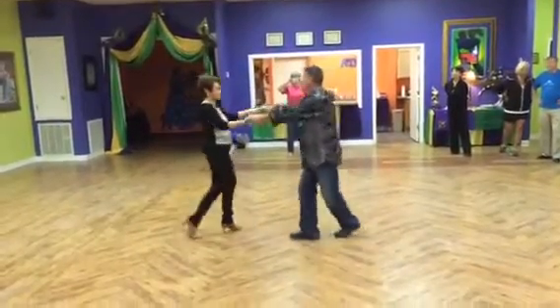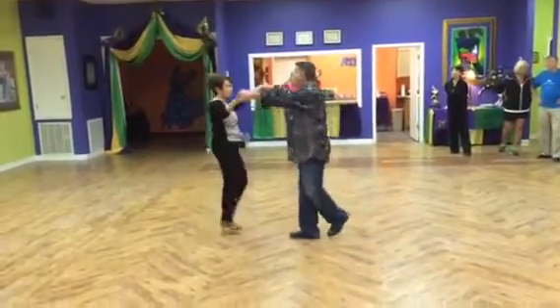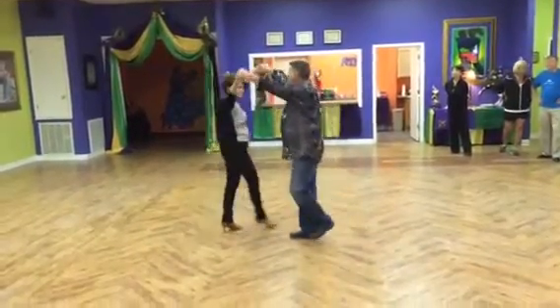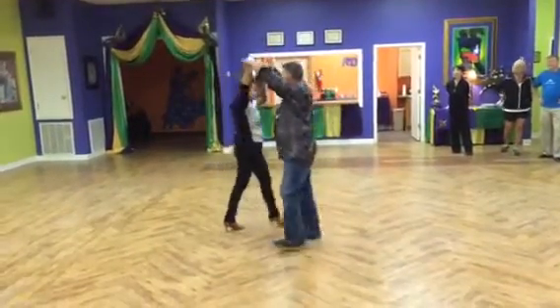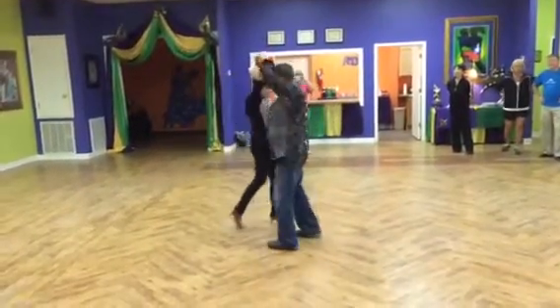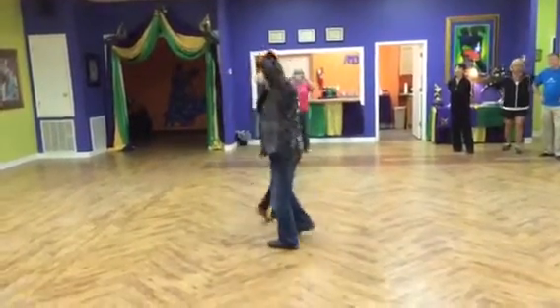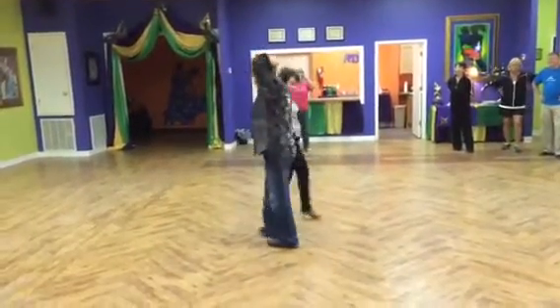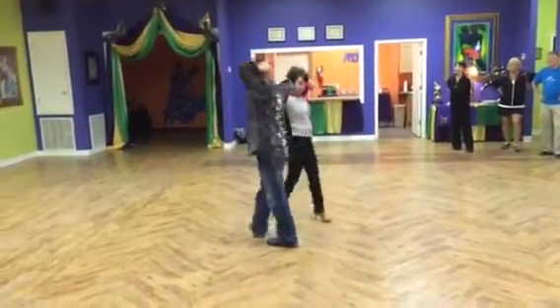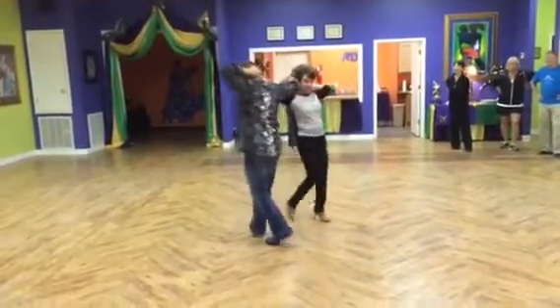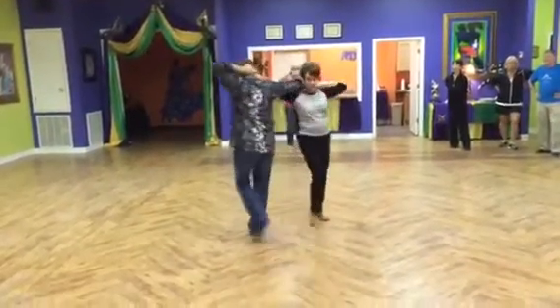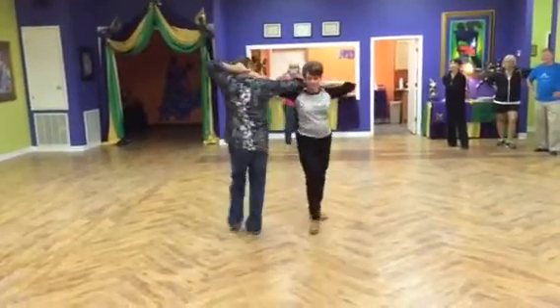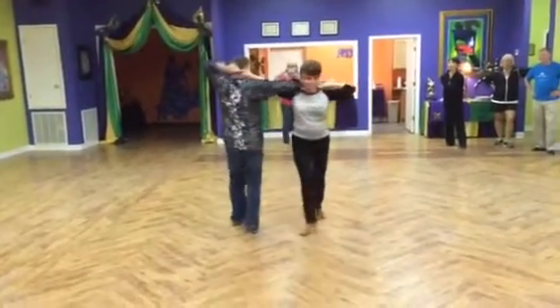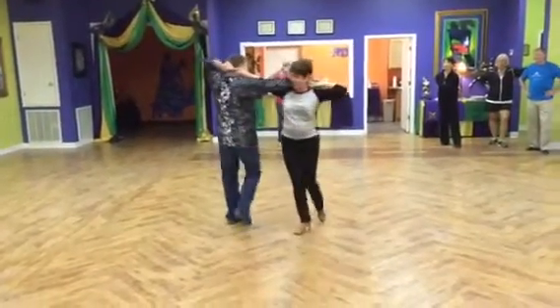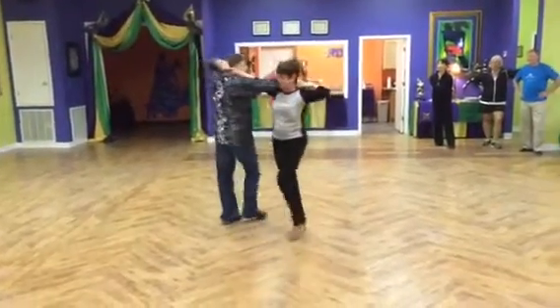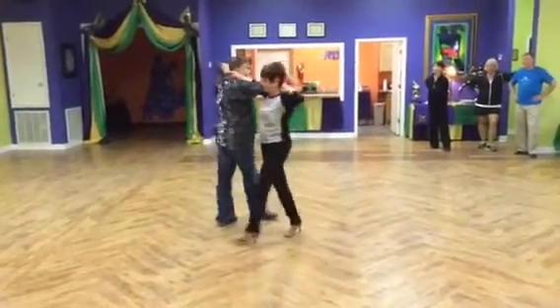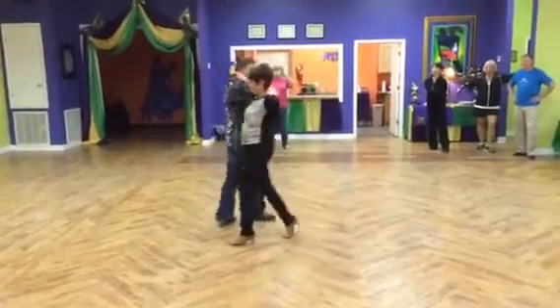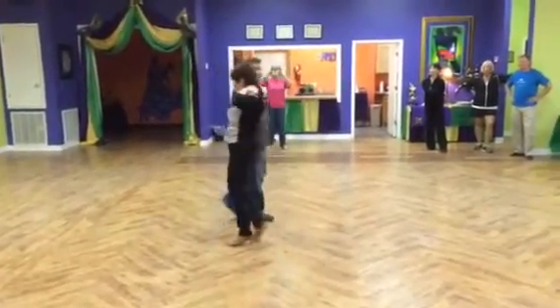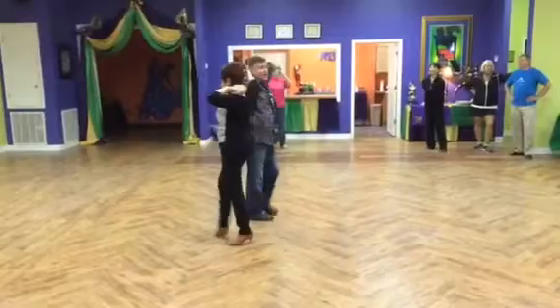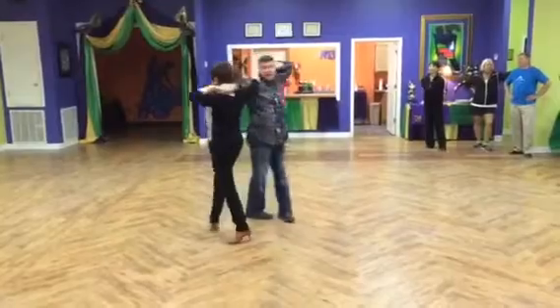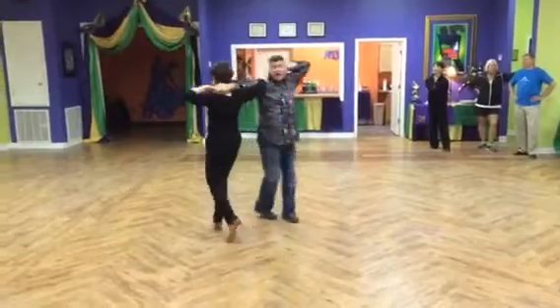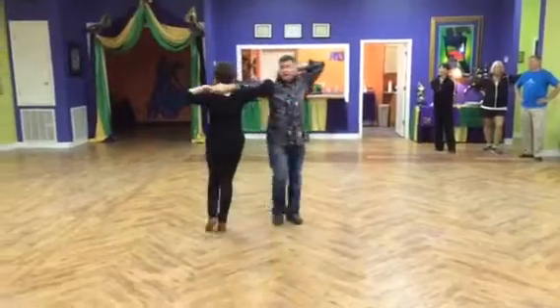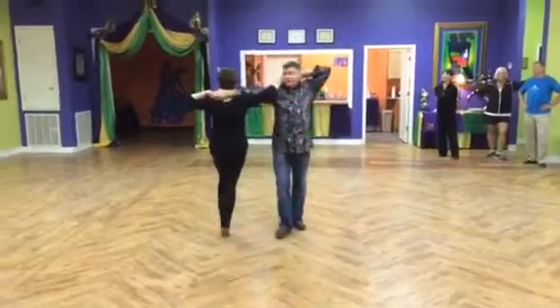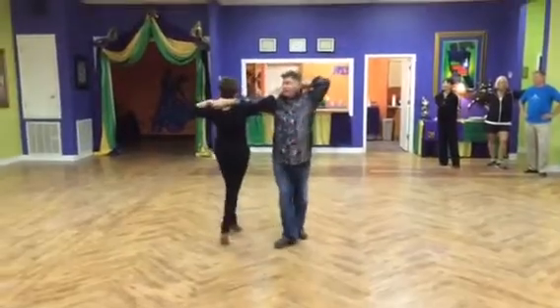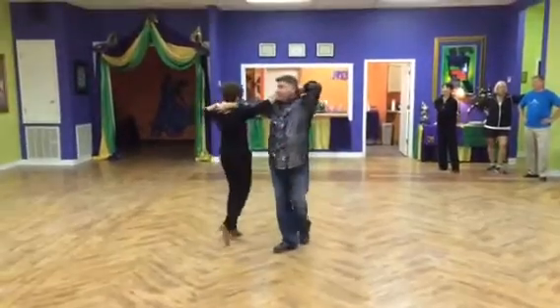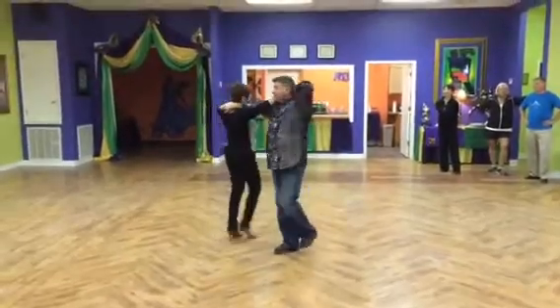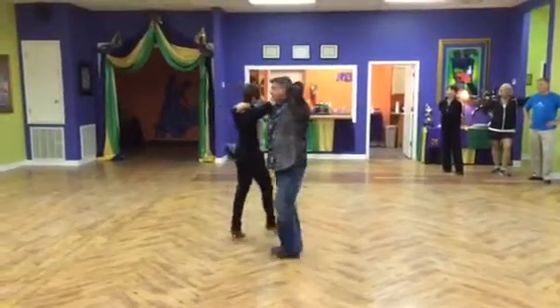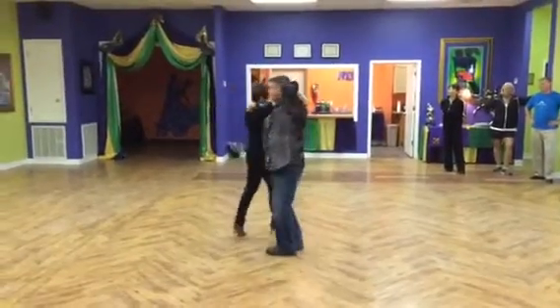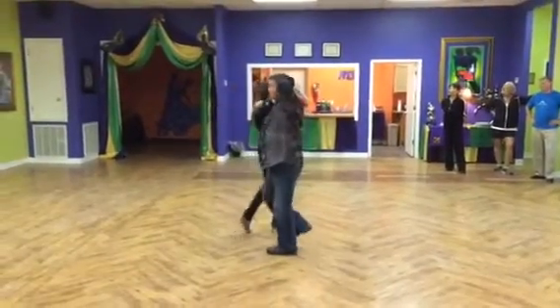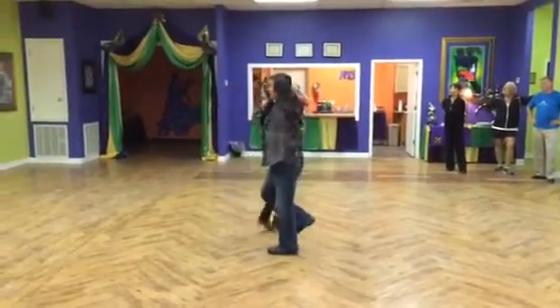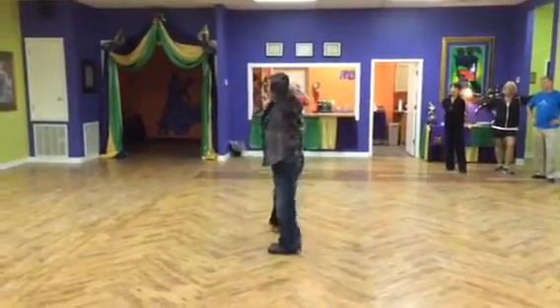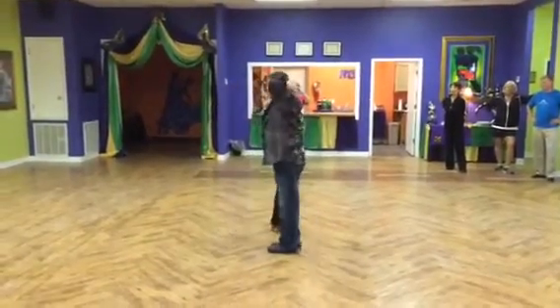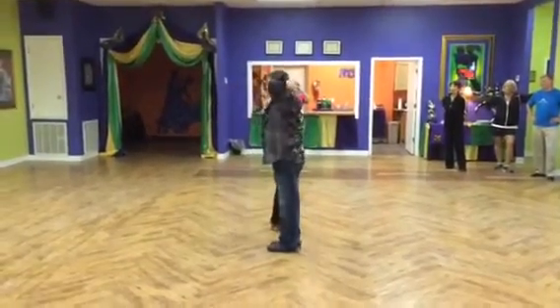Then we go one, two, three, four, five, six, seven, close, eight.